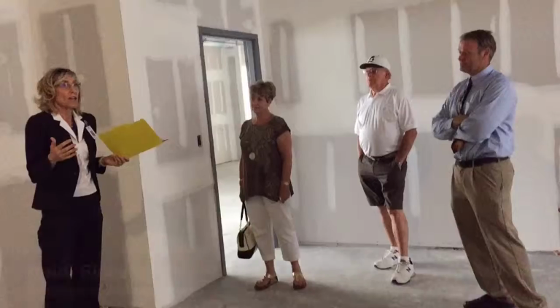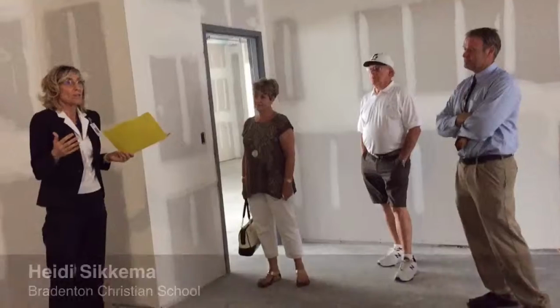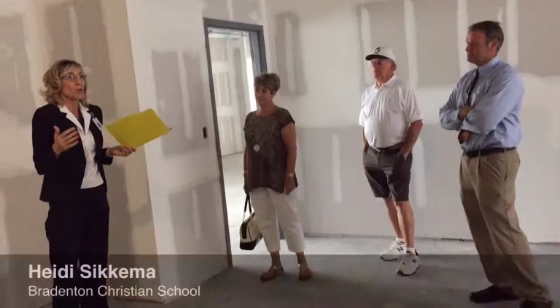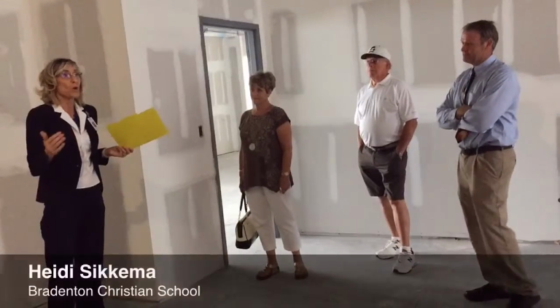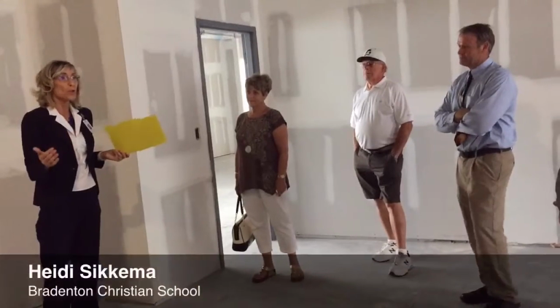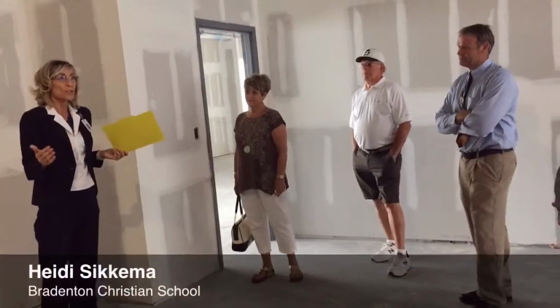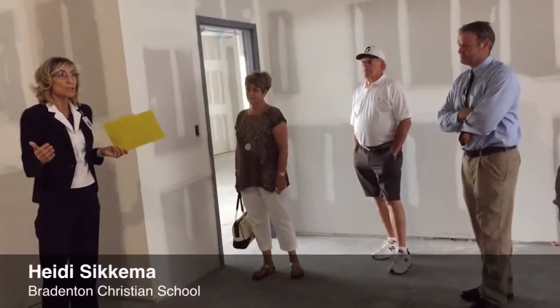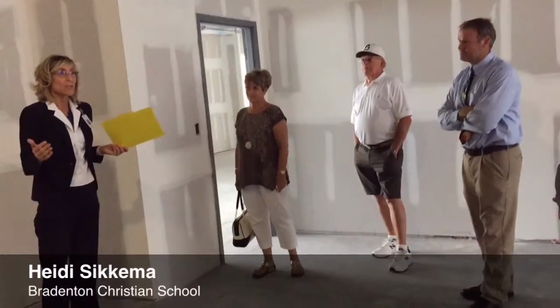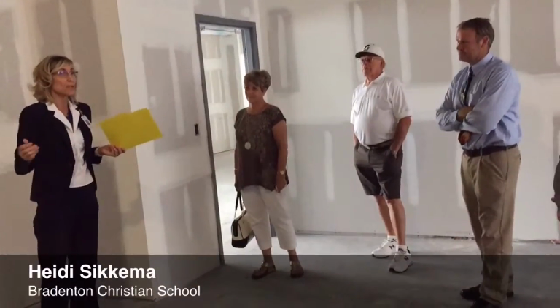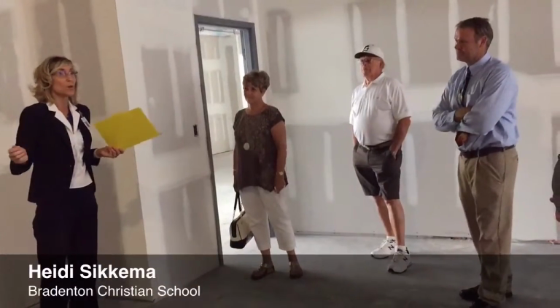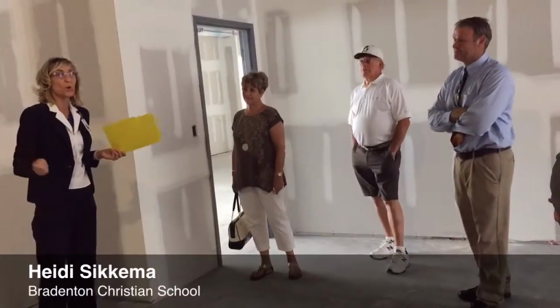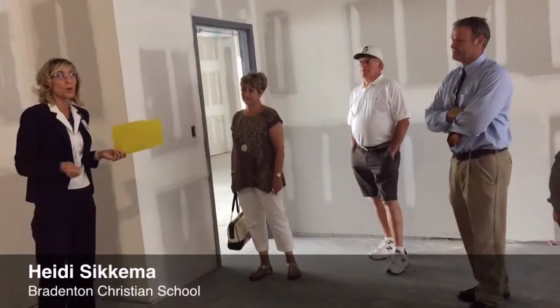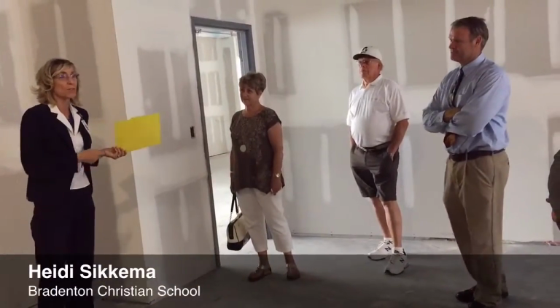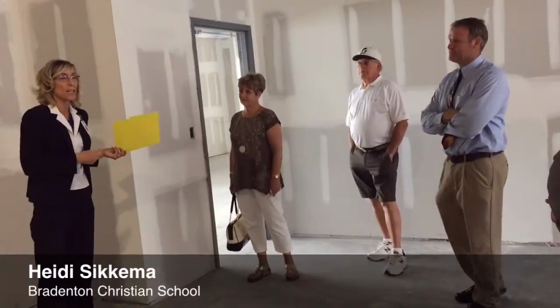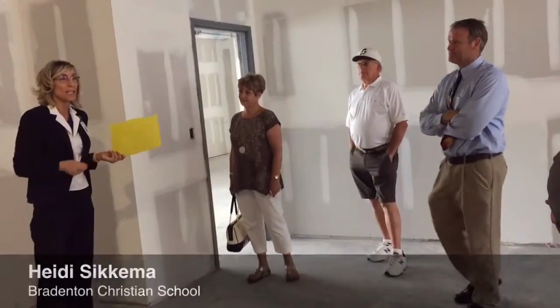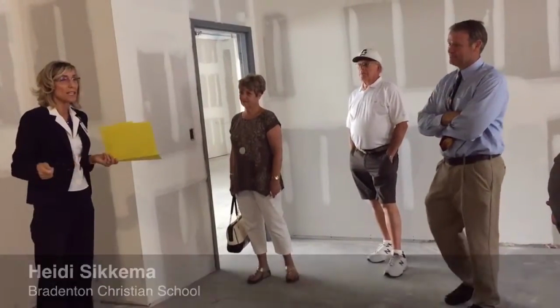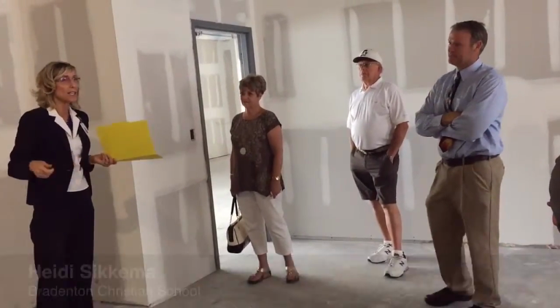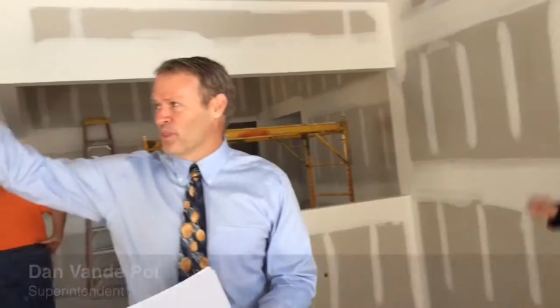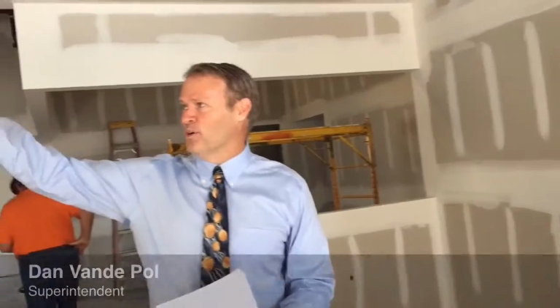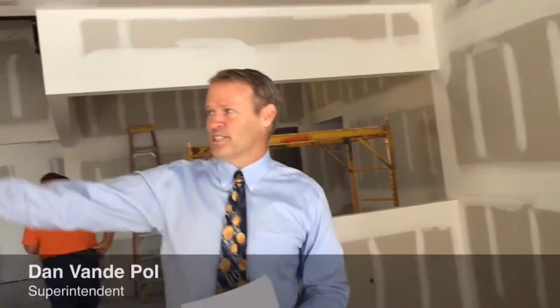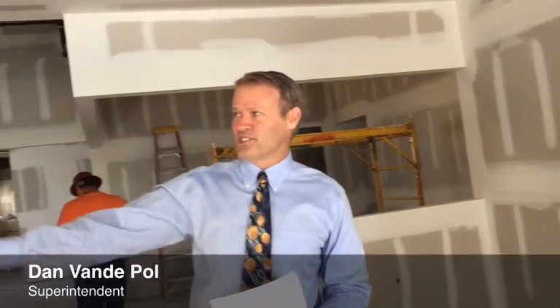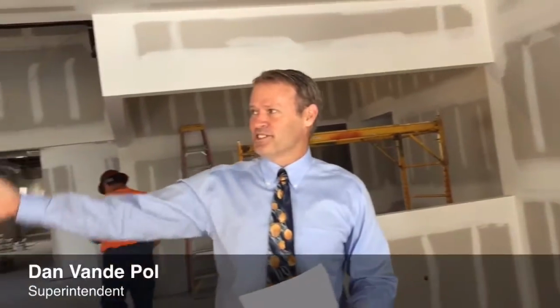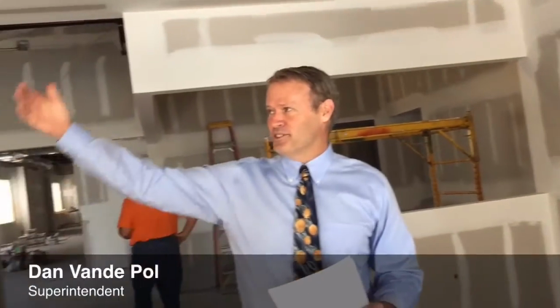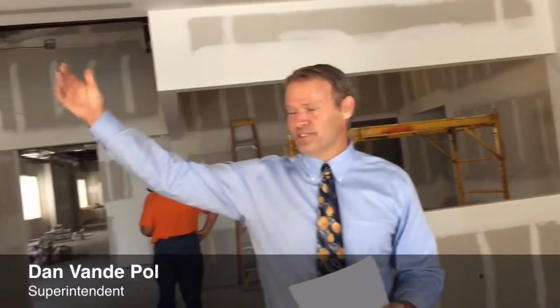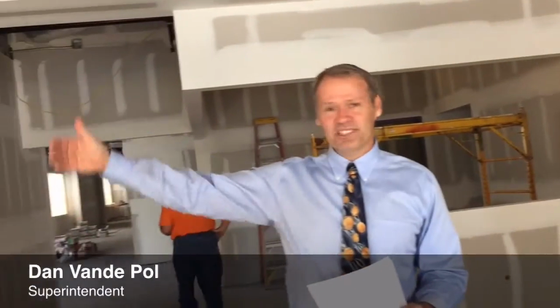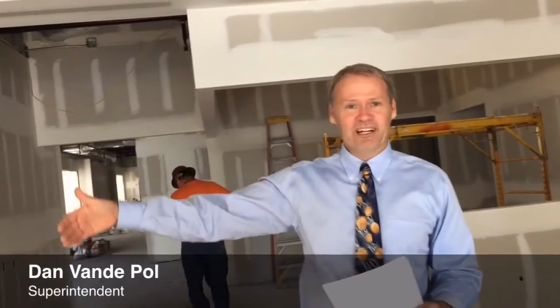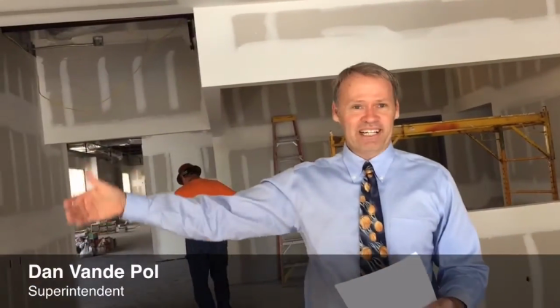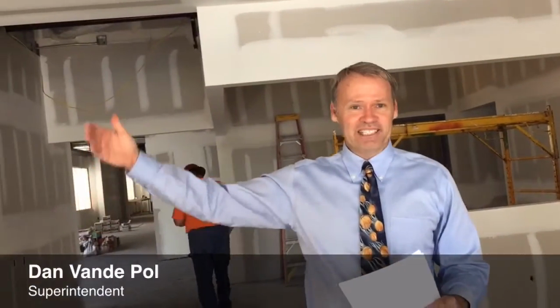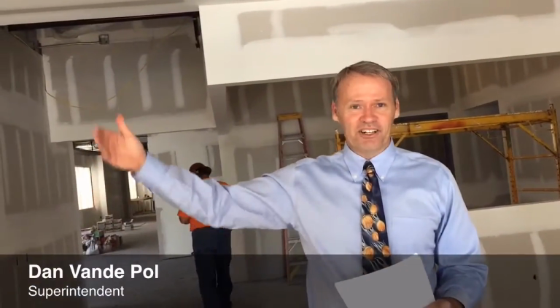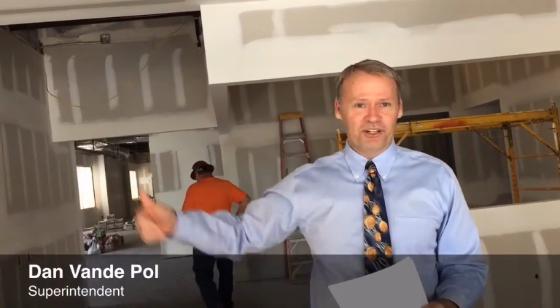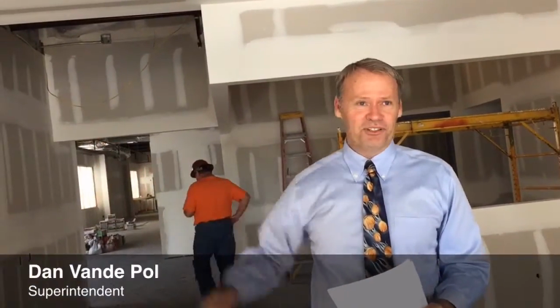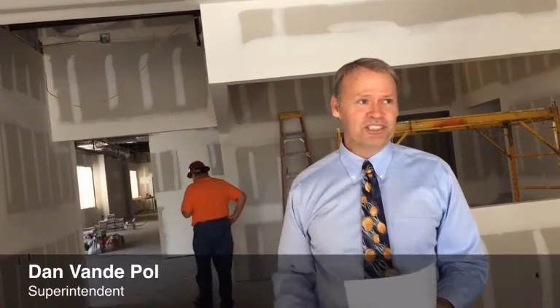We have it on rollers, it can roll wherever they need it. All pictures of students and recognizing our donors.